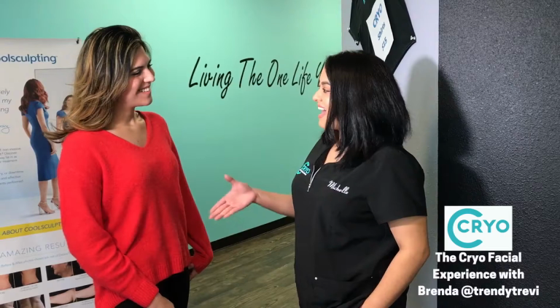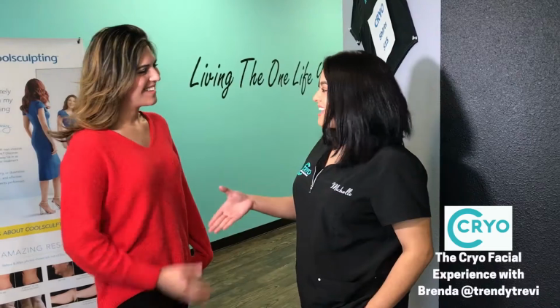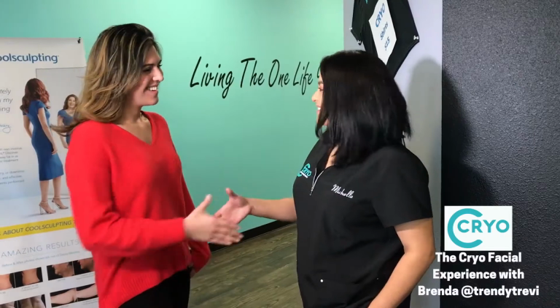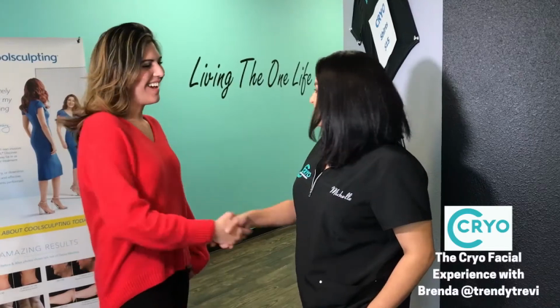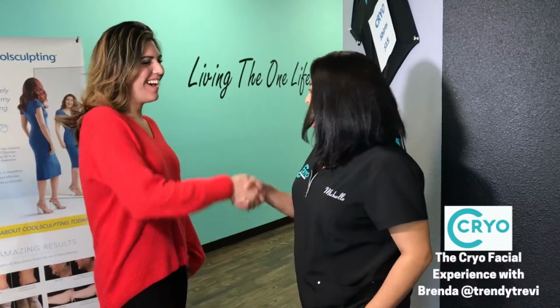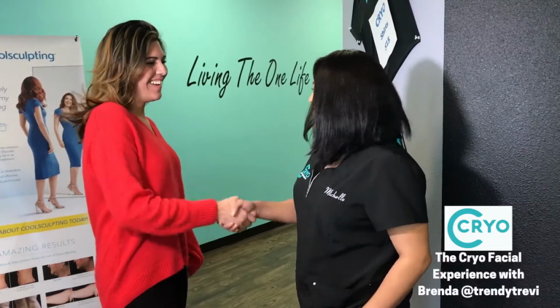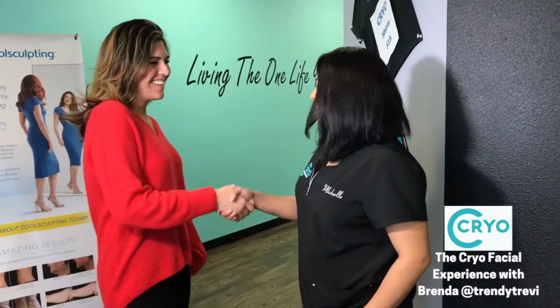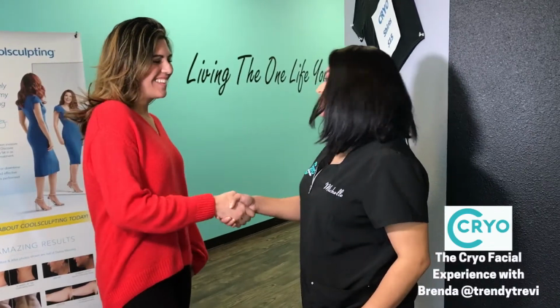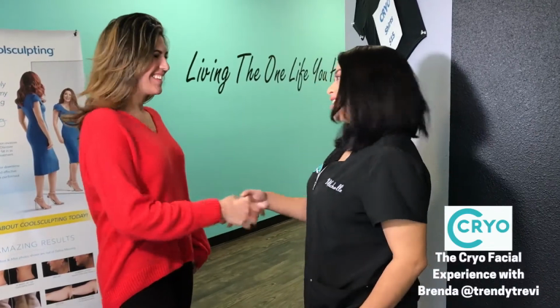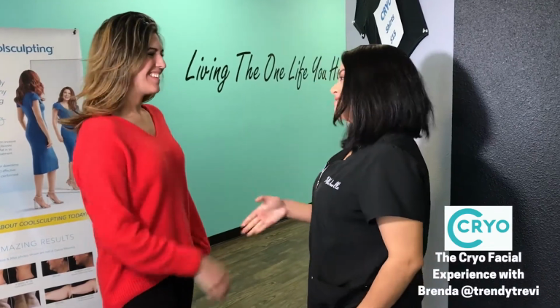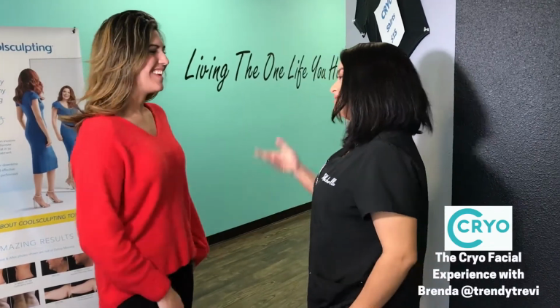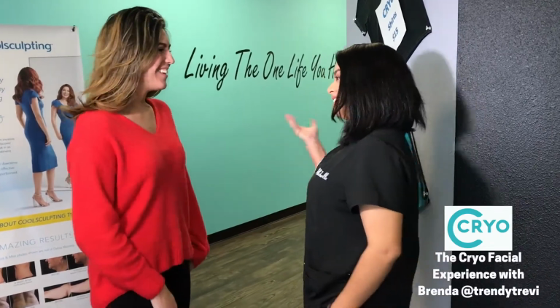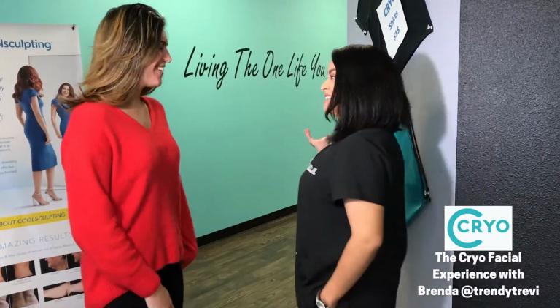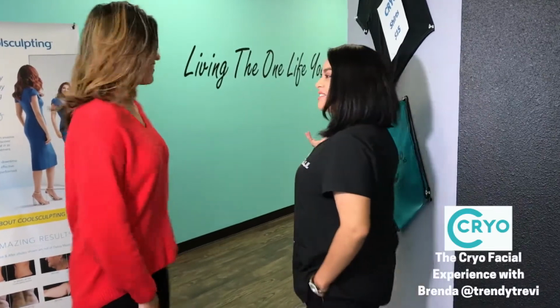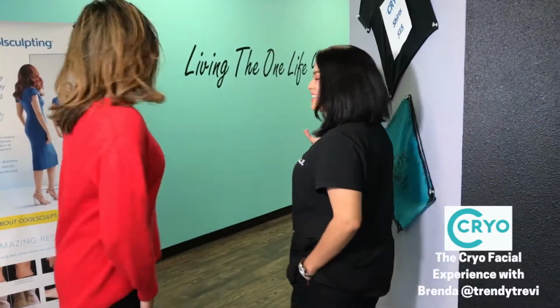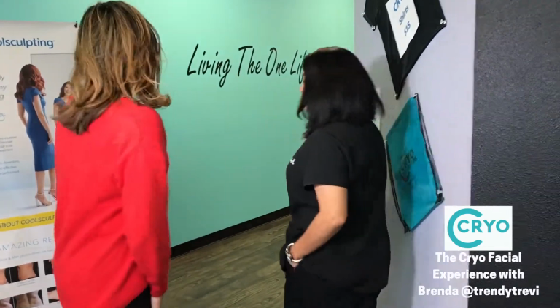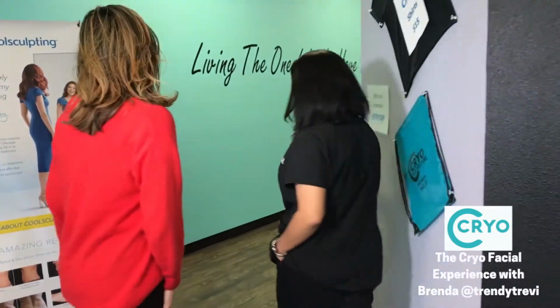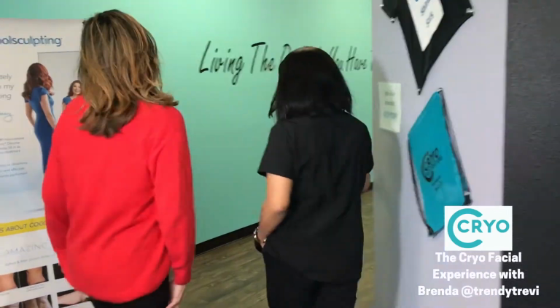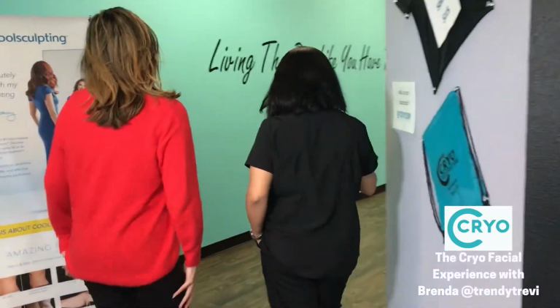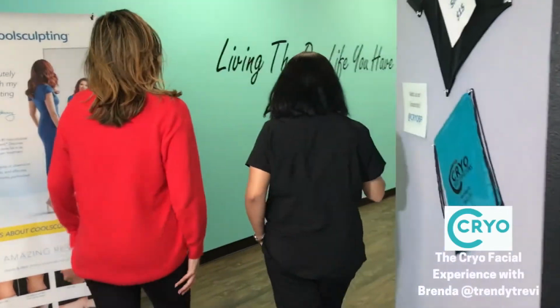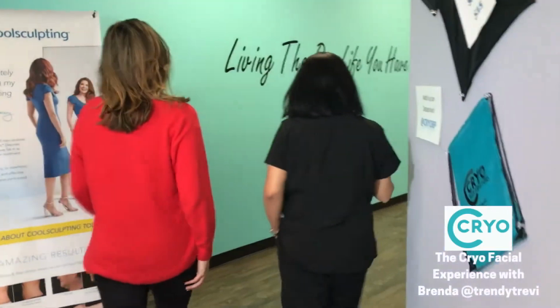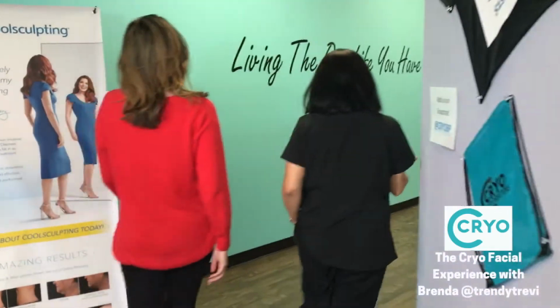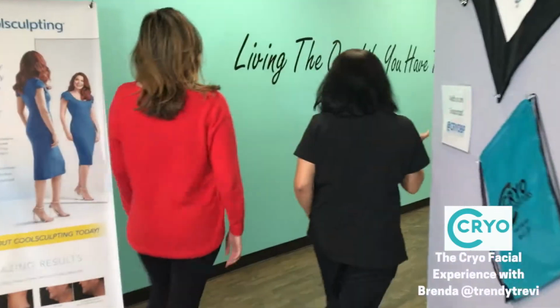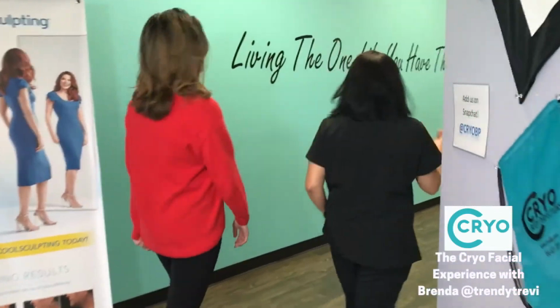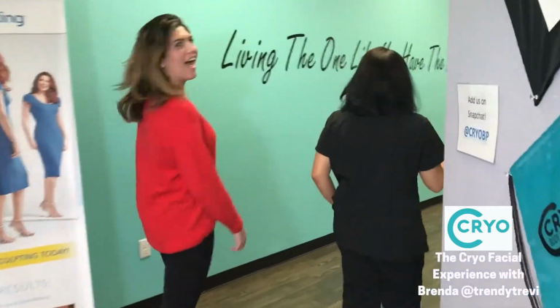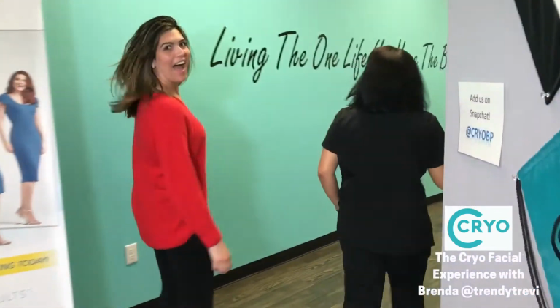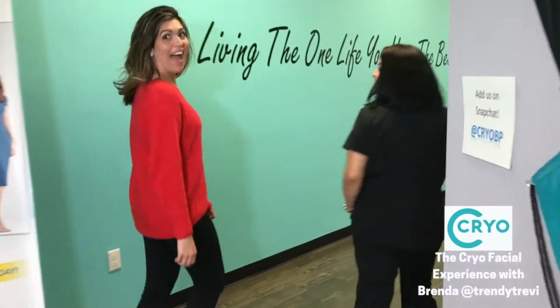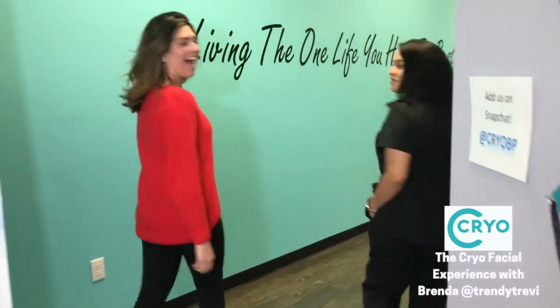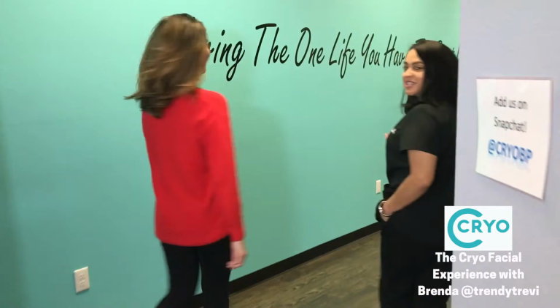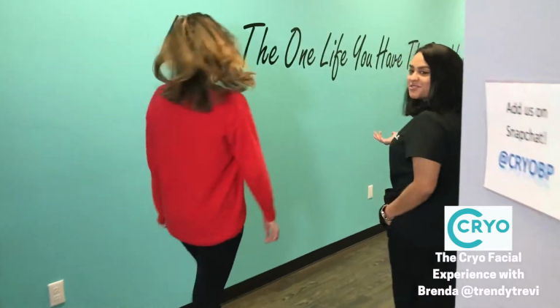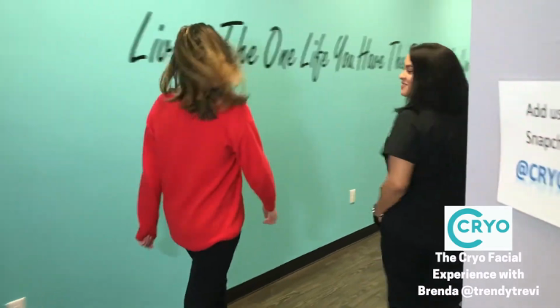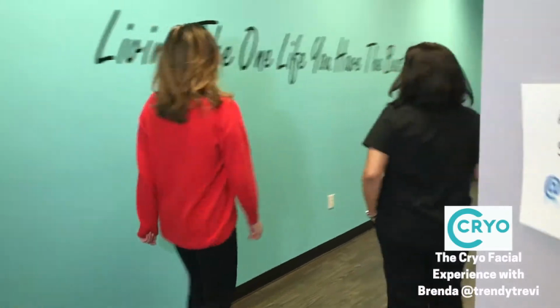Hi, welcome. I'm Michelle. Thank you. Let's go ahead and take you to the cryofacial room.